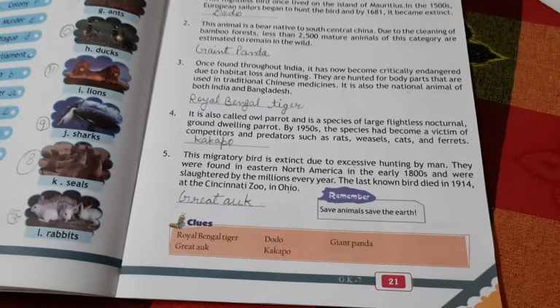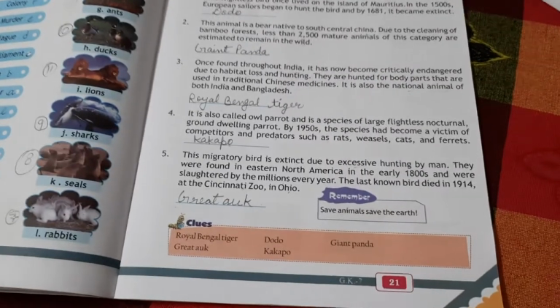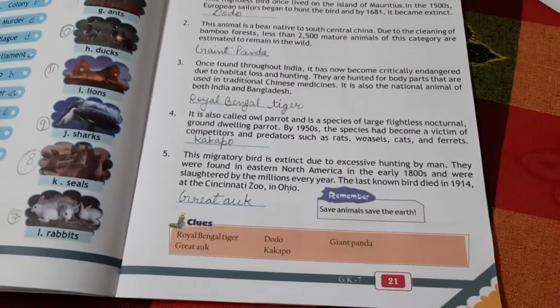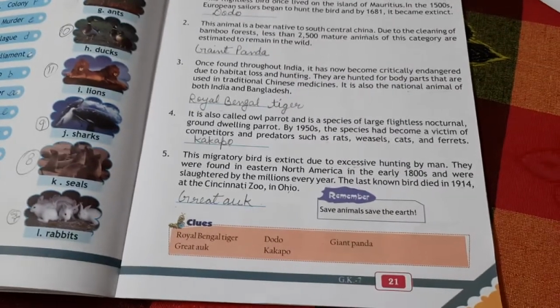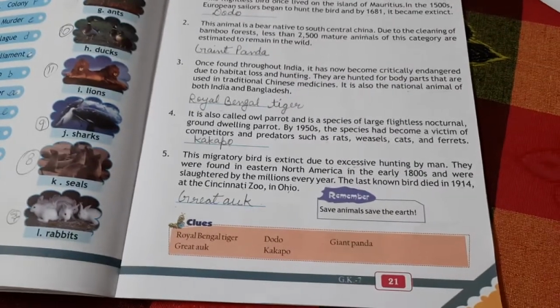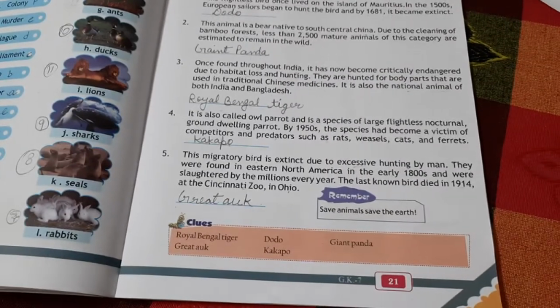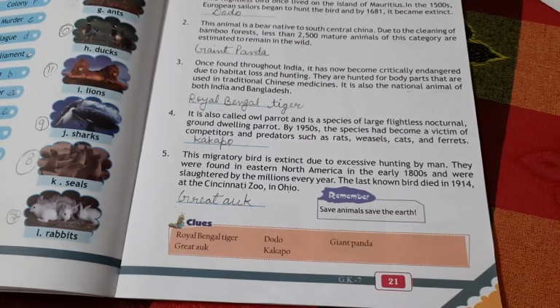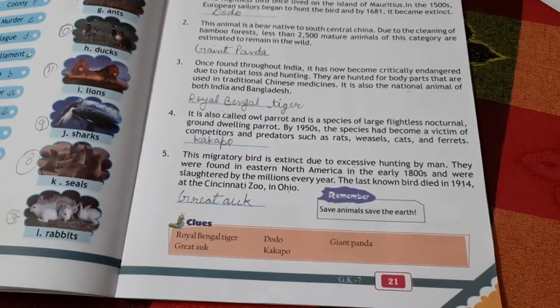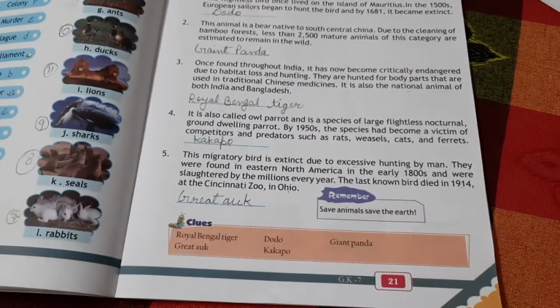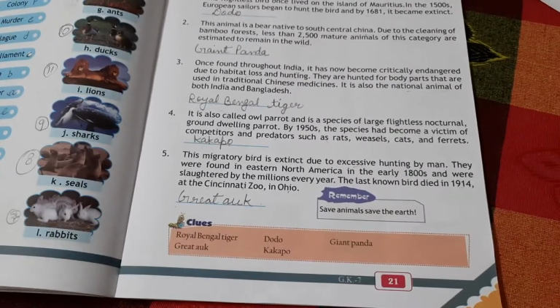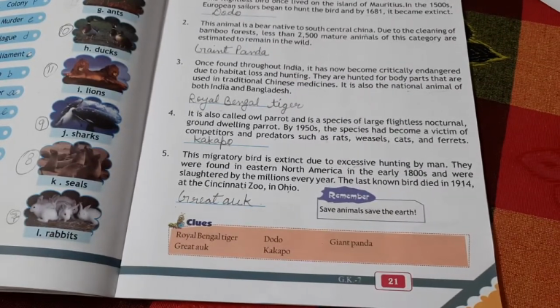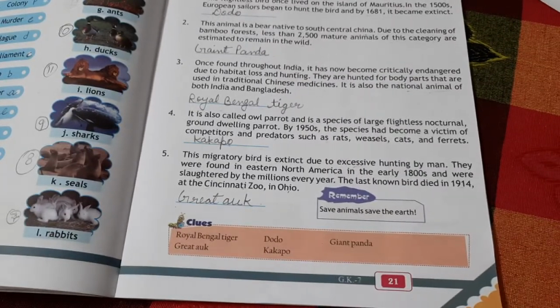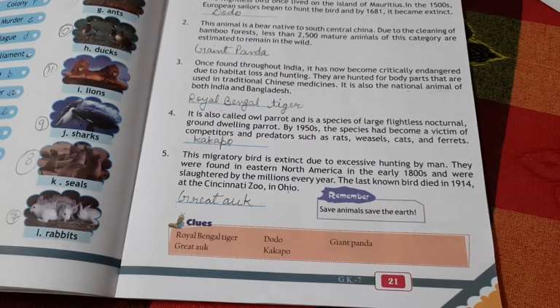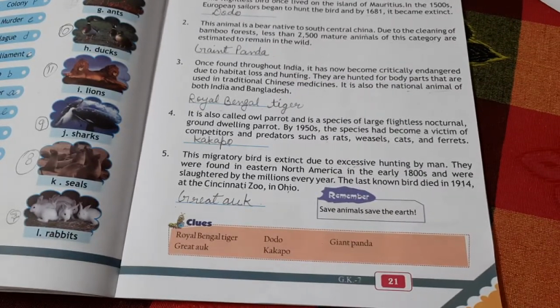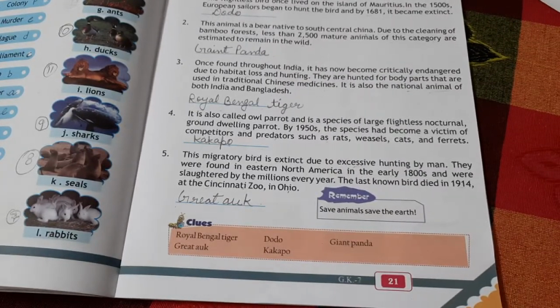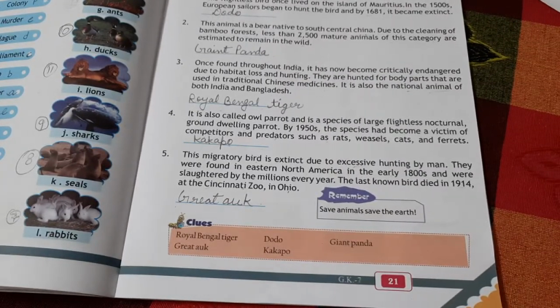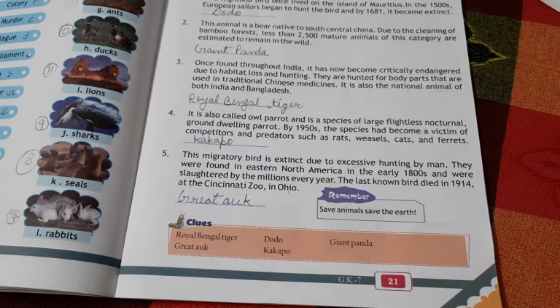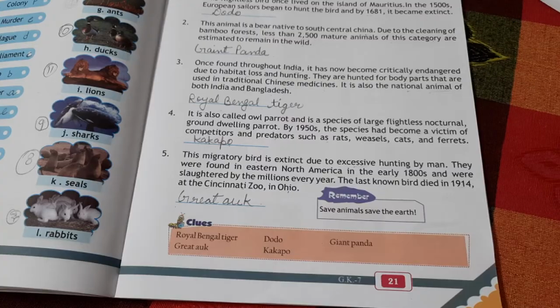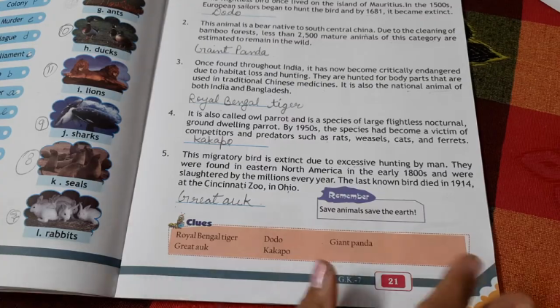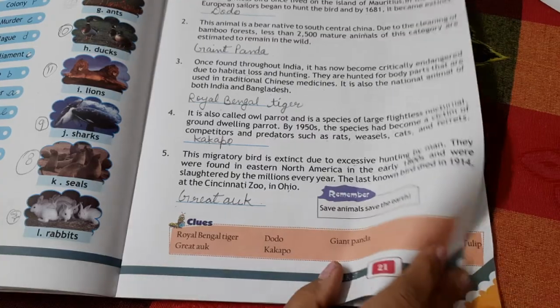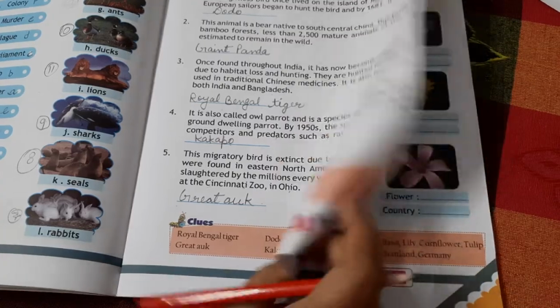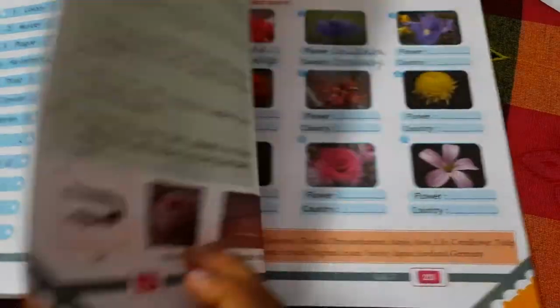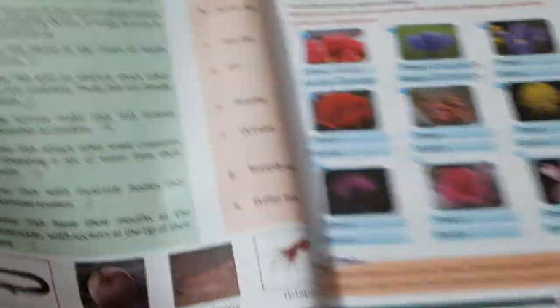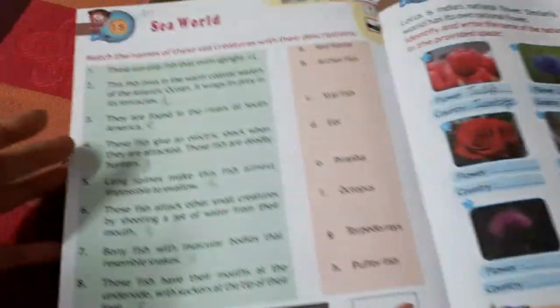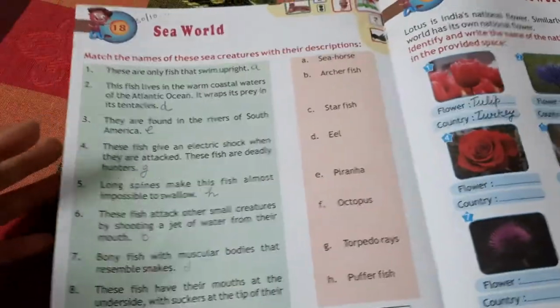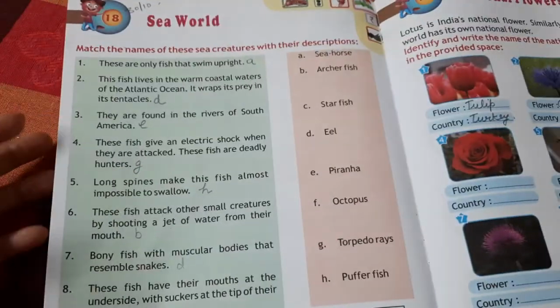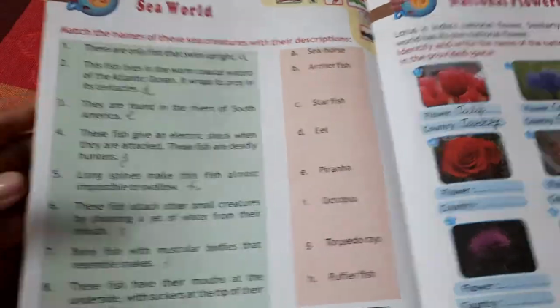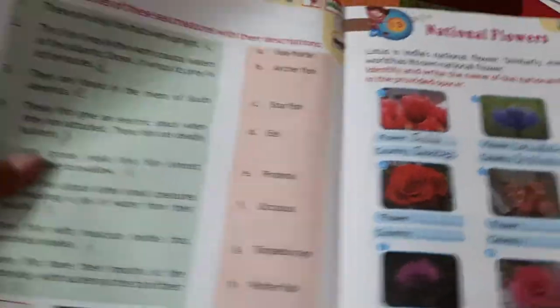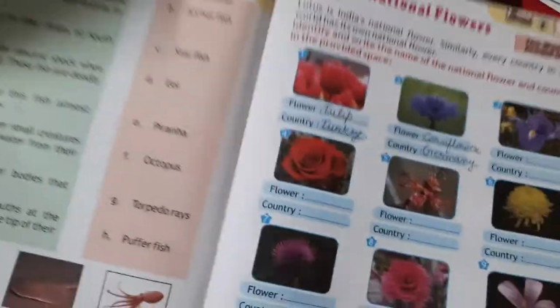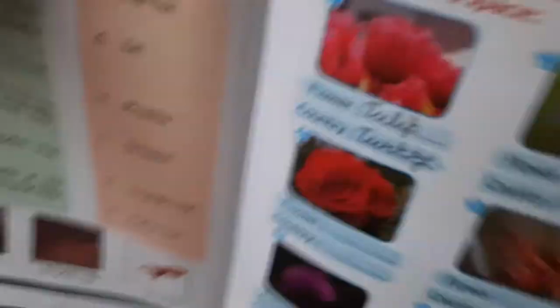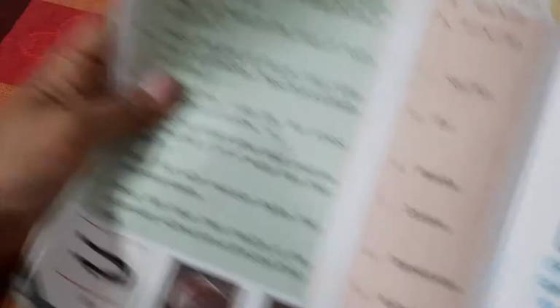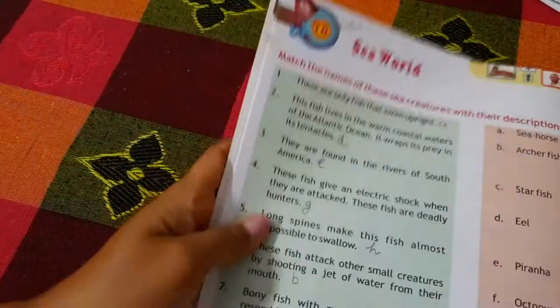The next extinct bird is the Great Auk, a sea bird that has also become extinct.